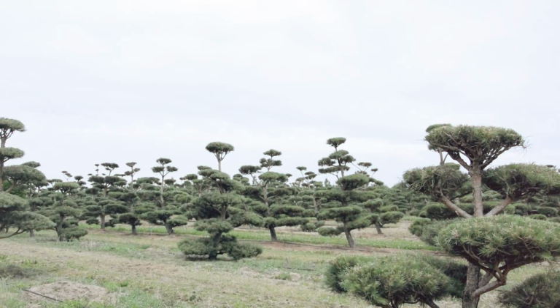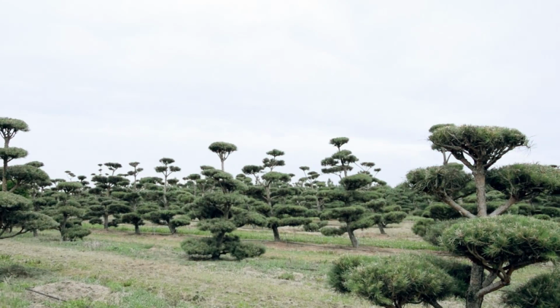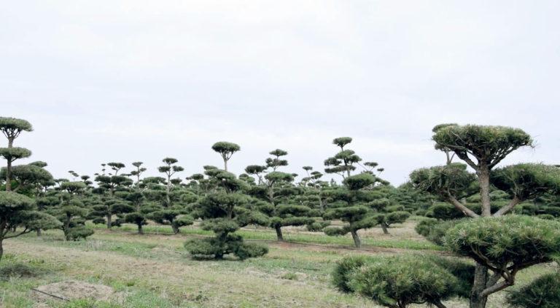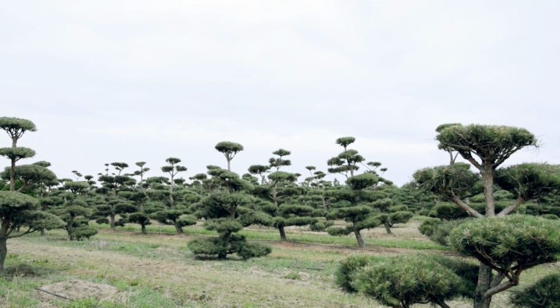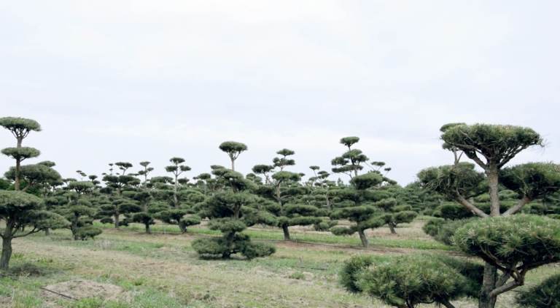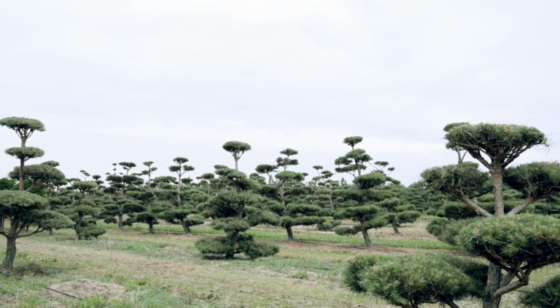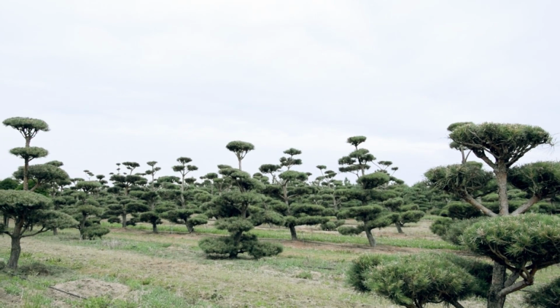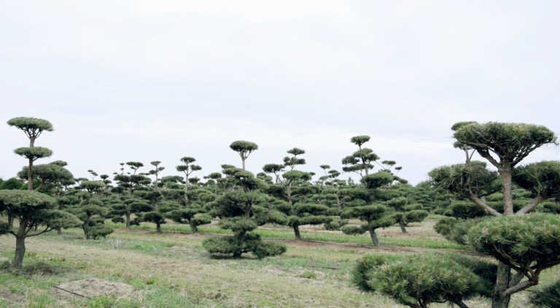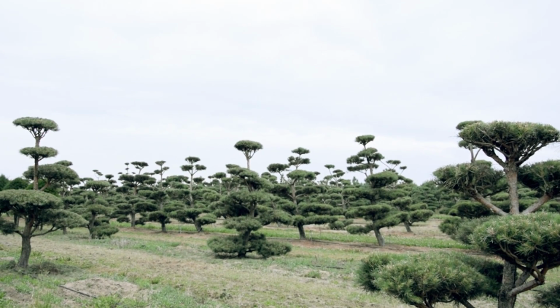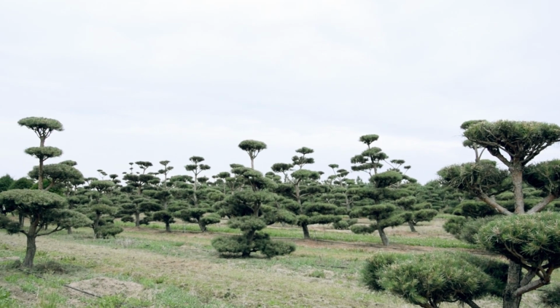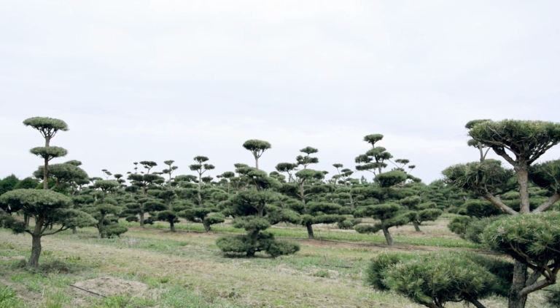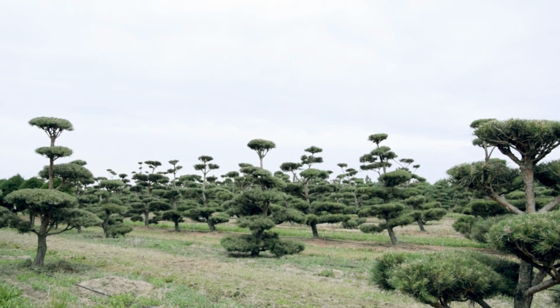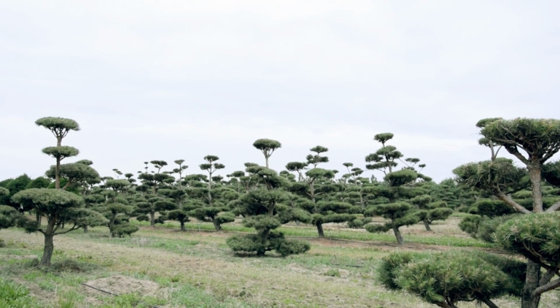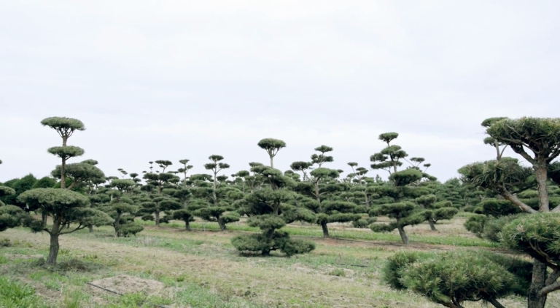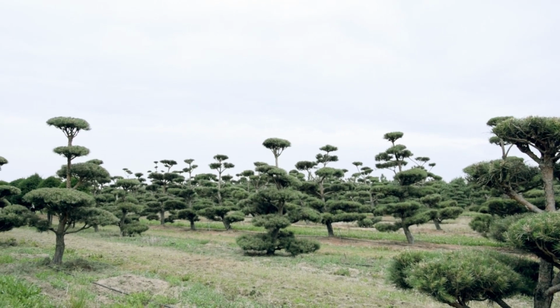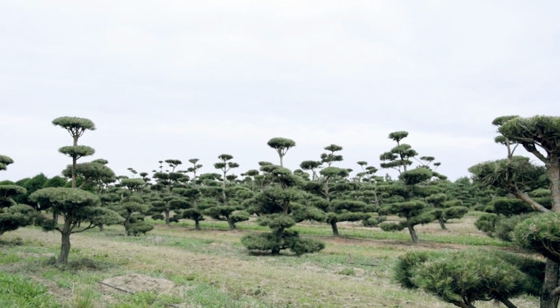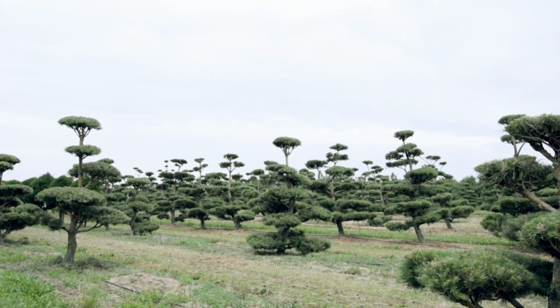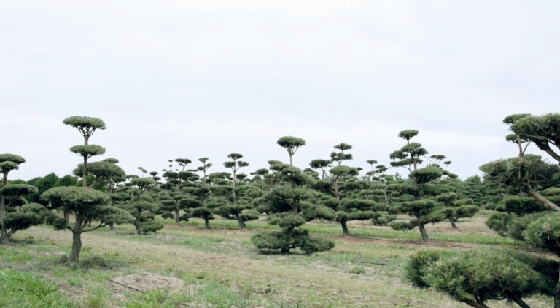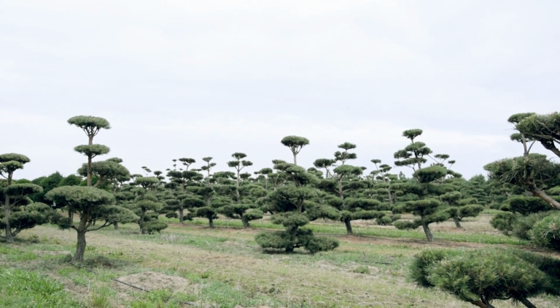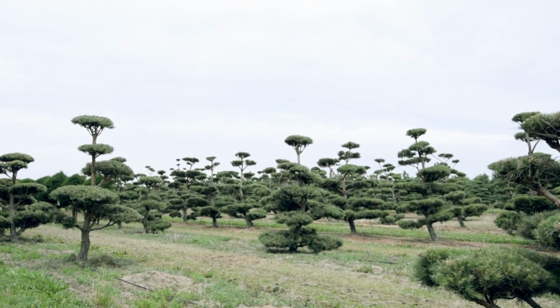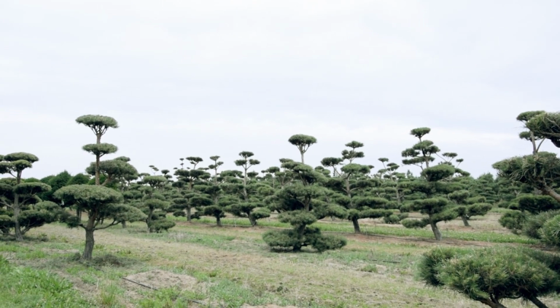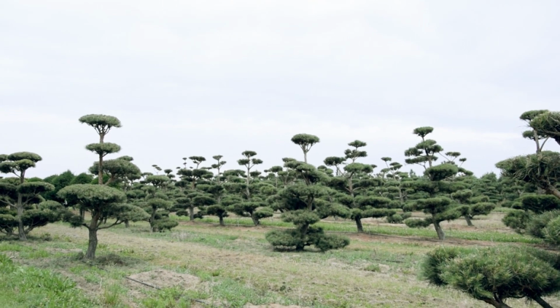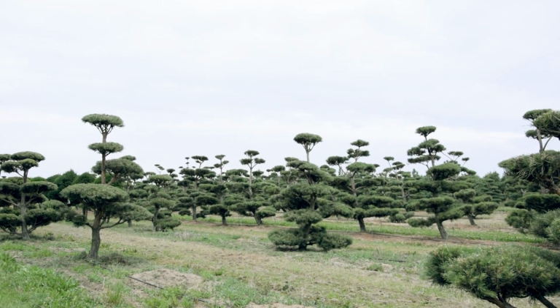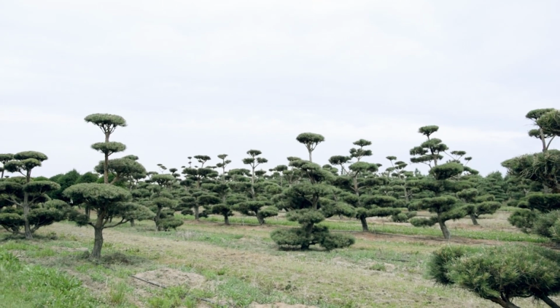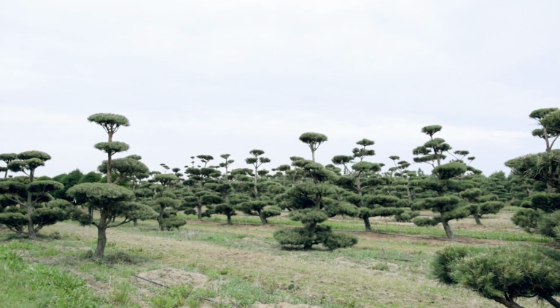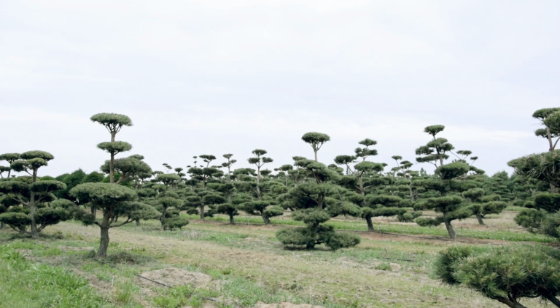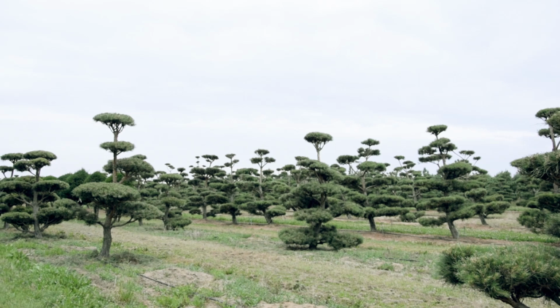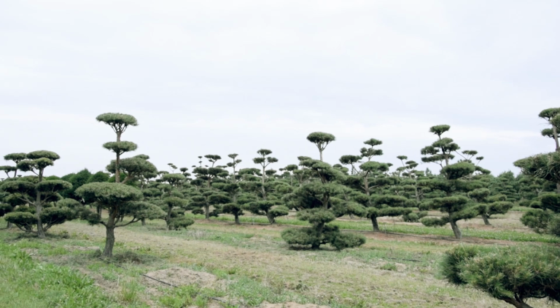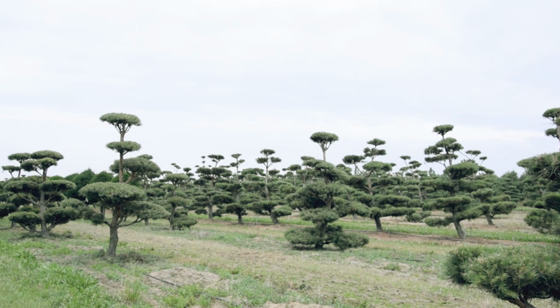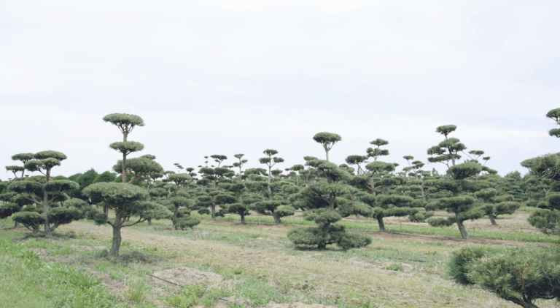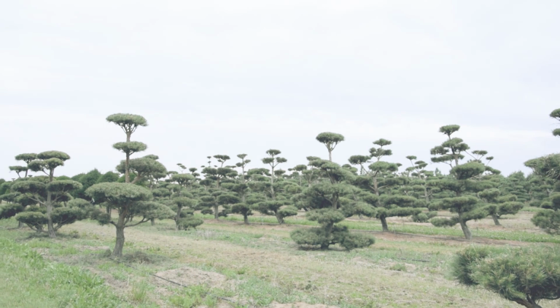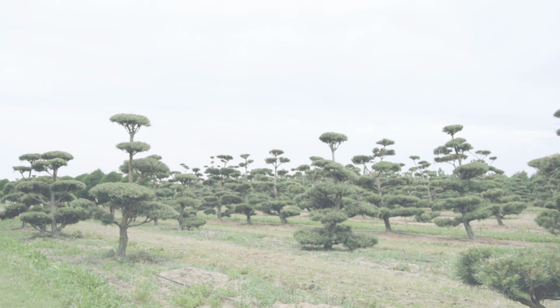Lohrberg Nursery wishes you success in your pruning and the greatest enjoyment in the beauty of your bonsai.